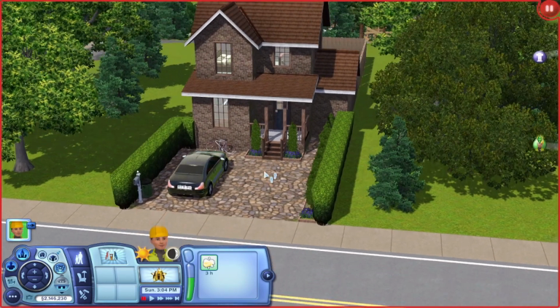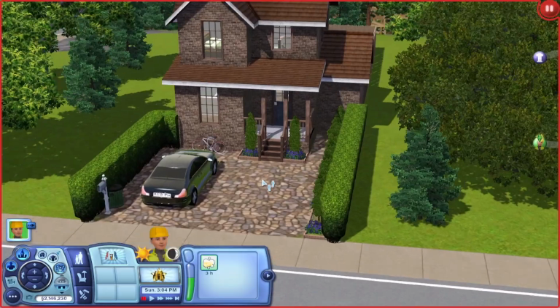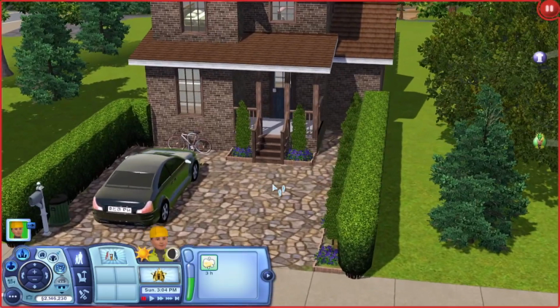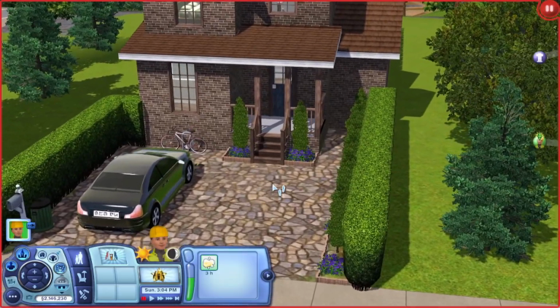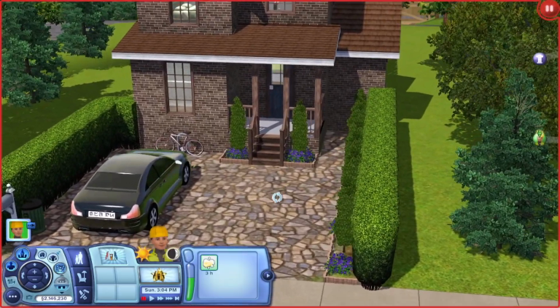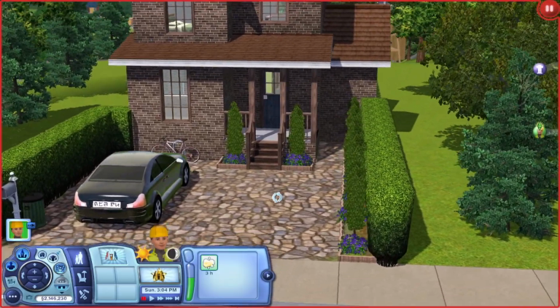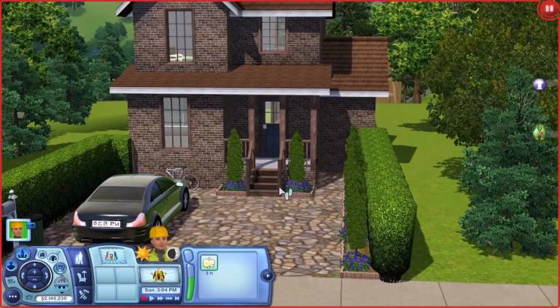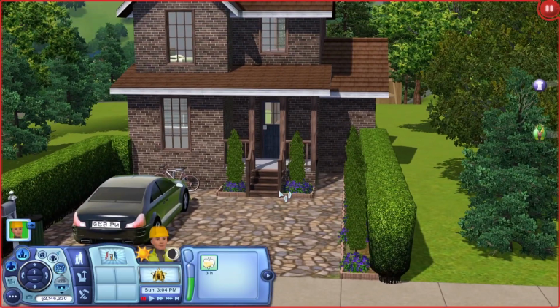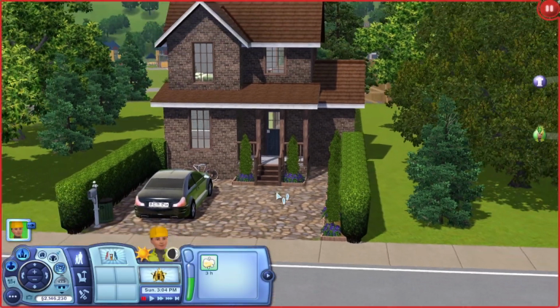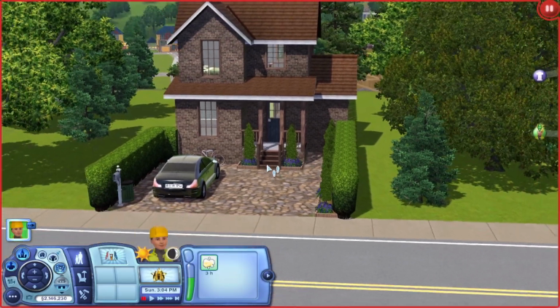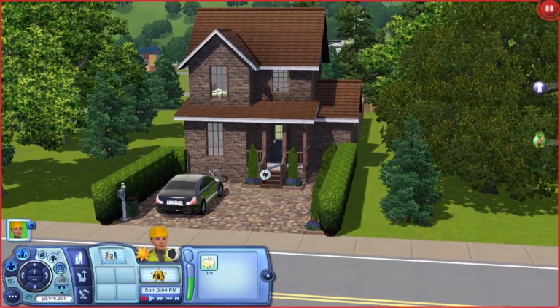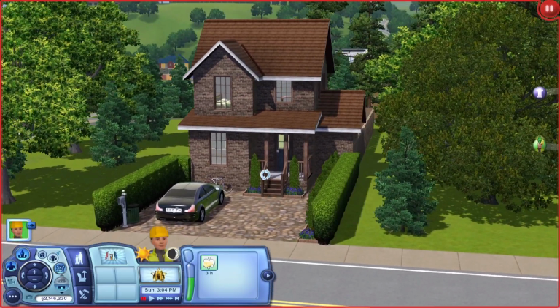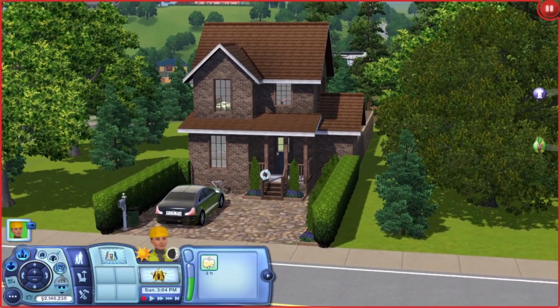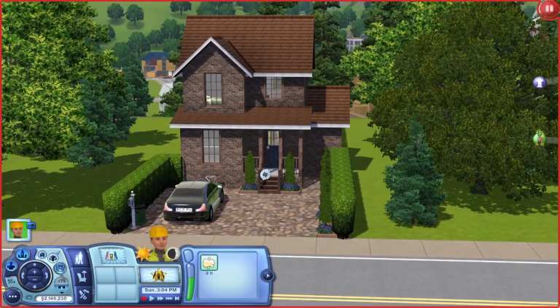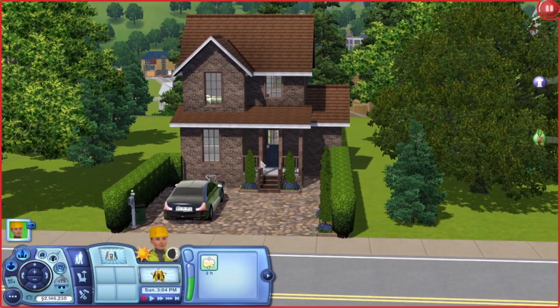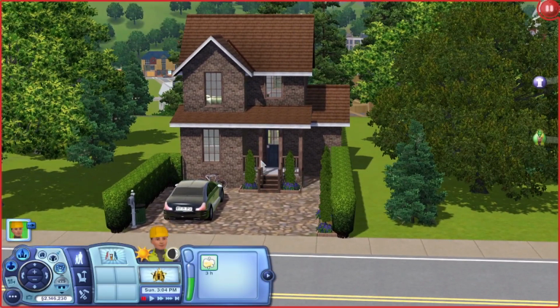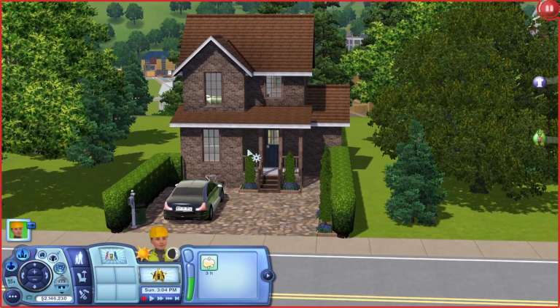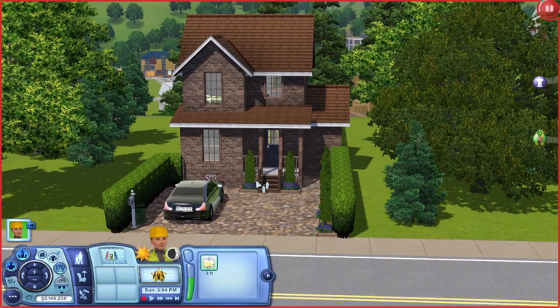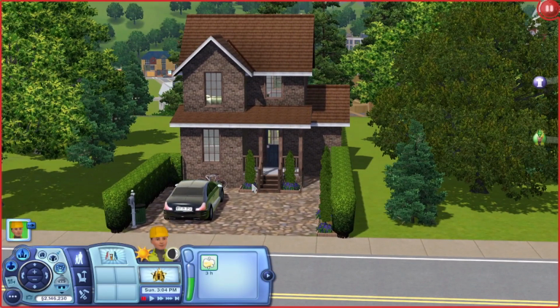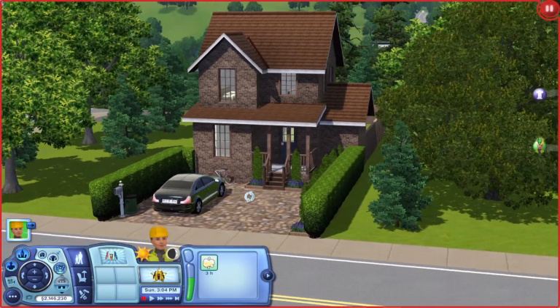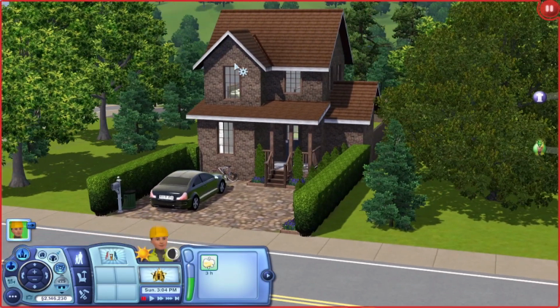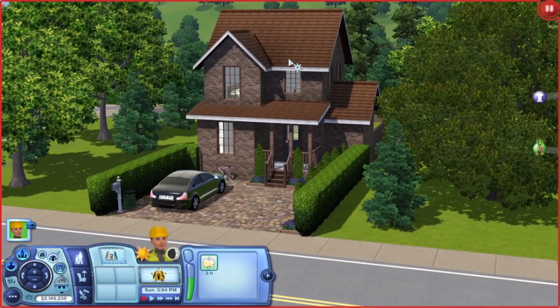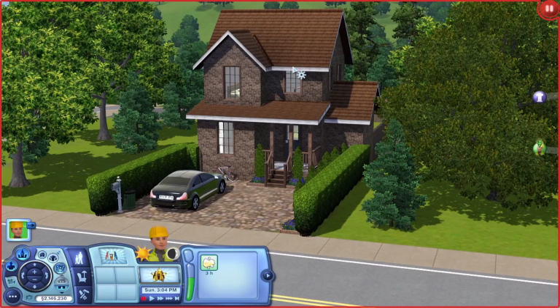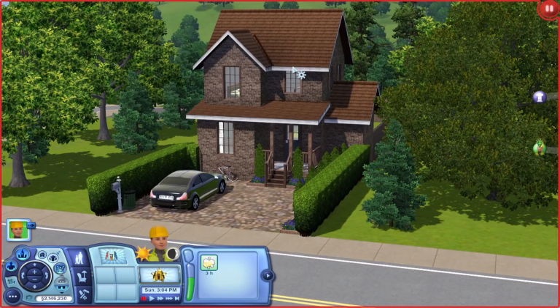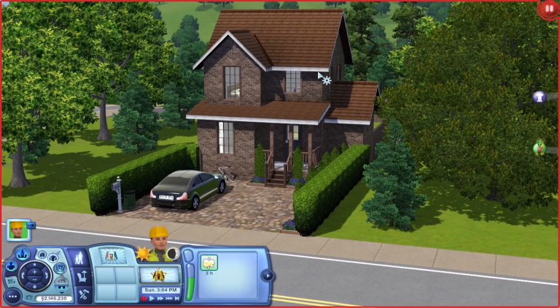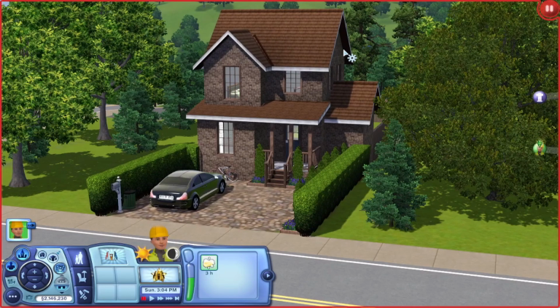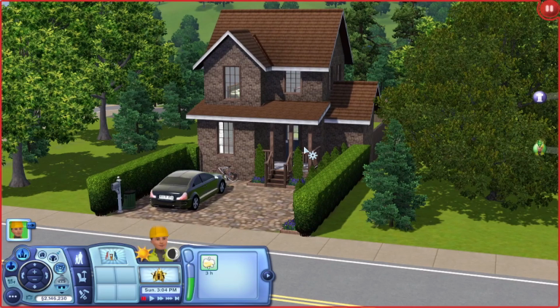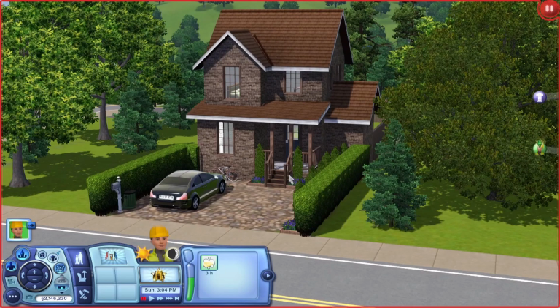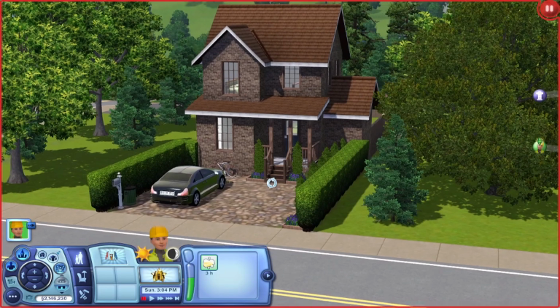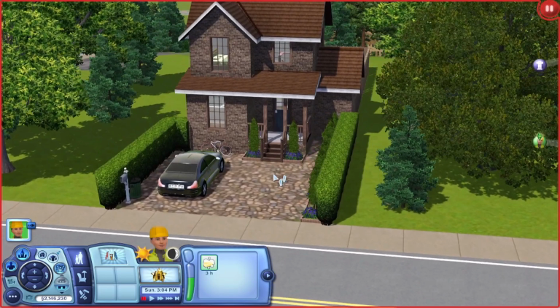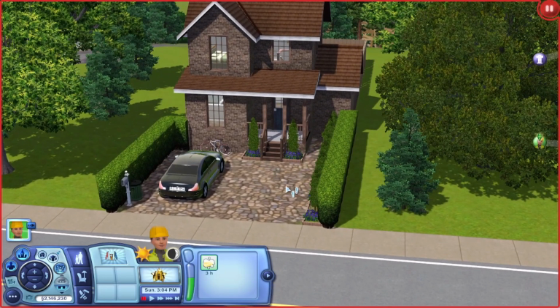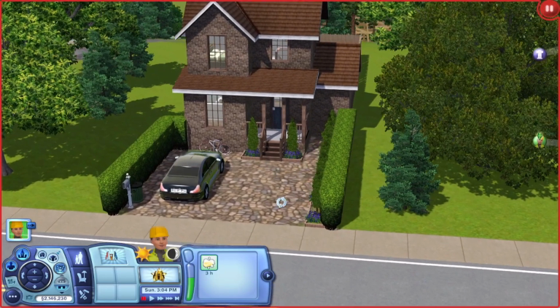So here is the front. I really love the brown brick and brown wood colour scheme and obviously the brown roof. This is a CC roof from The Sims Resource.